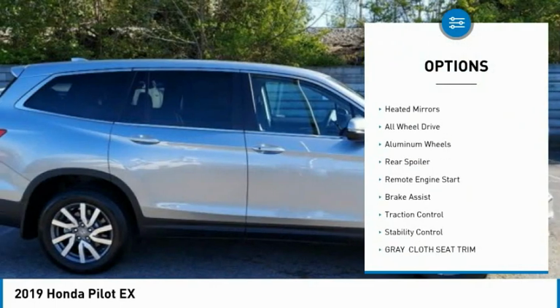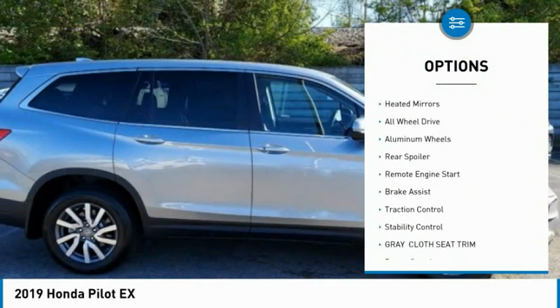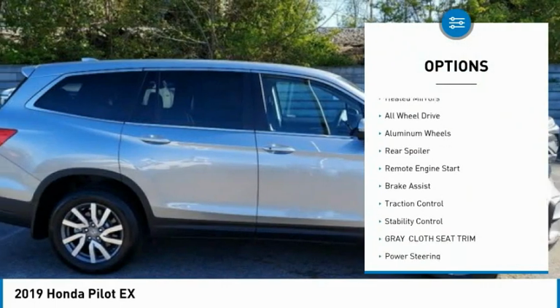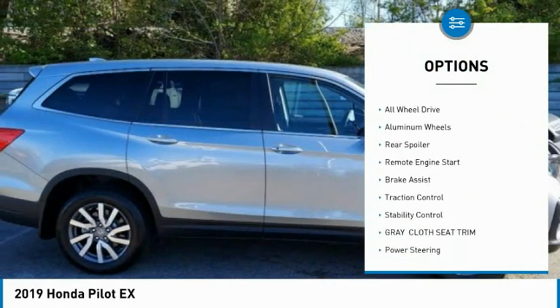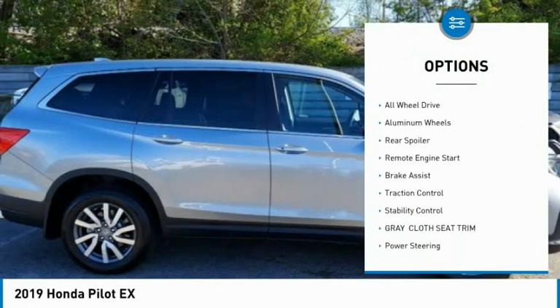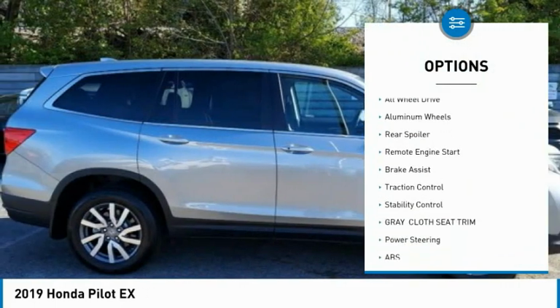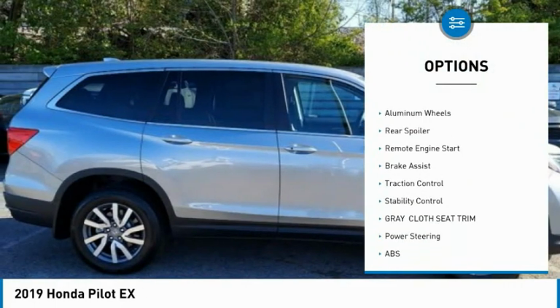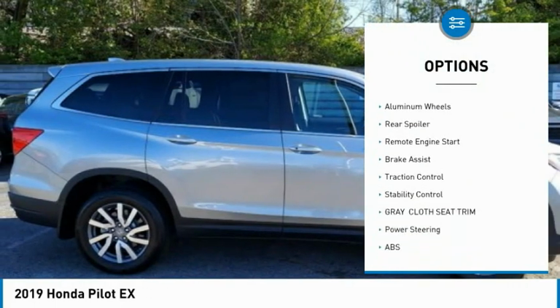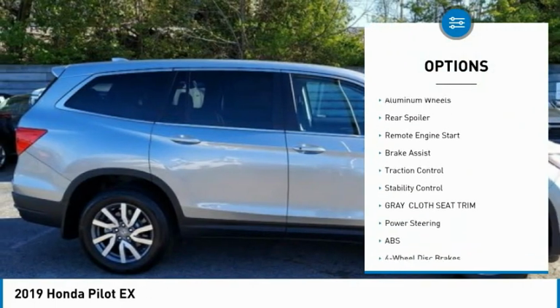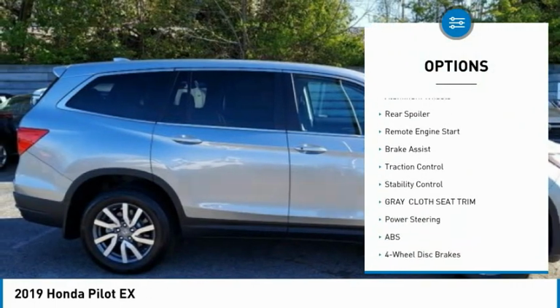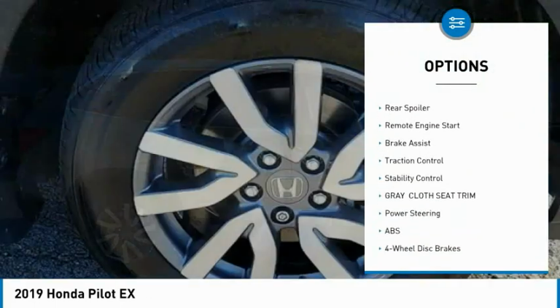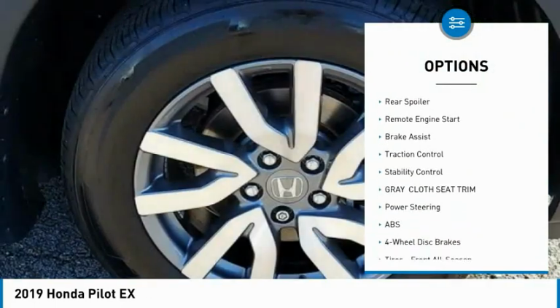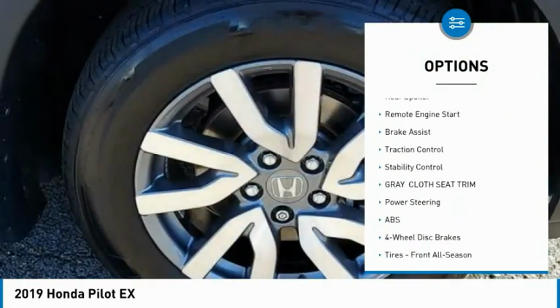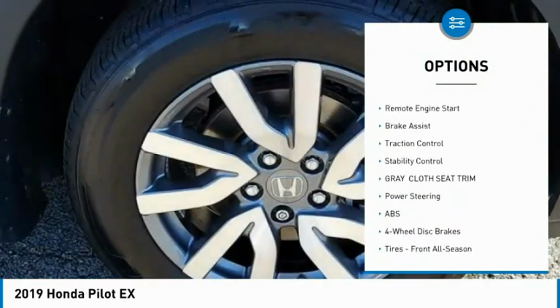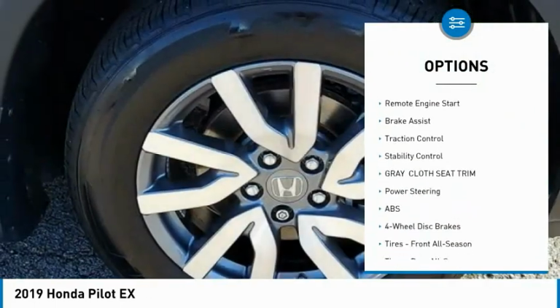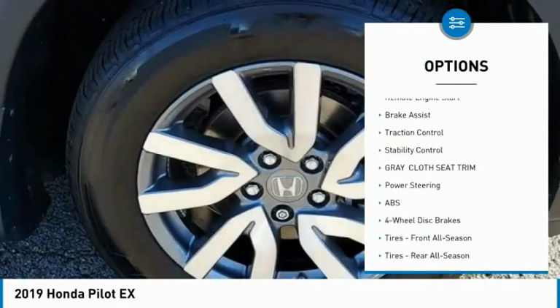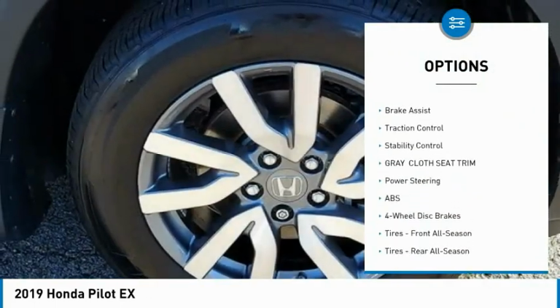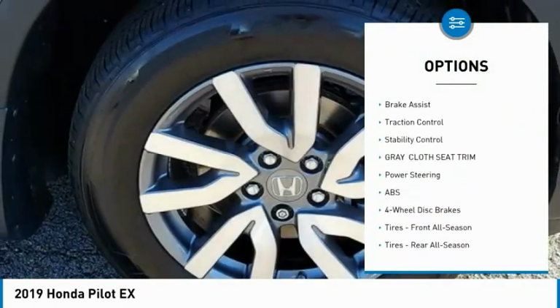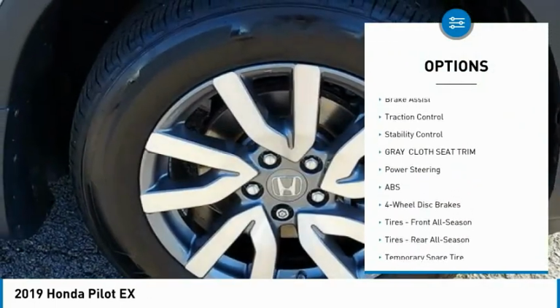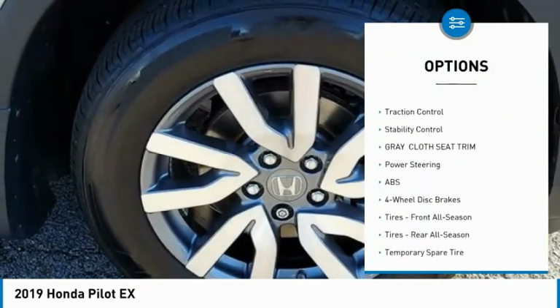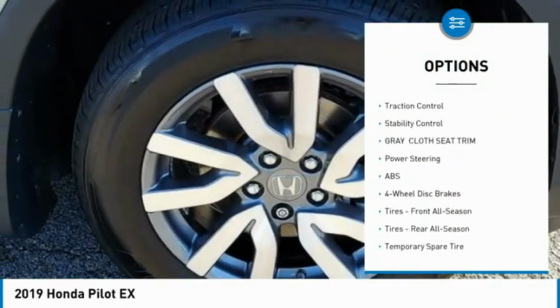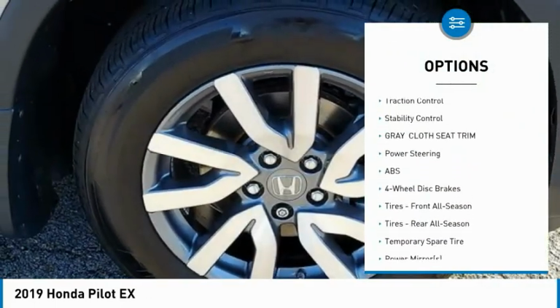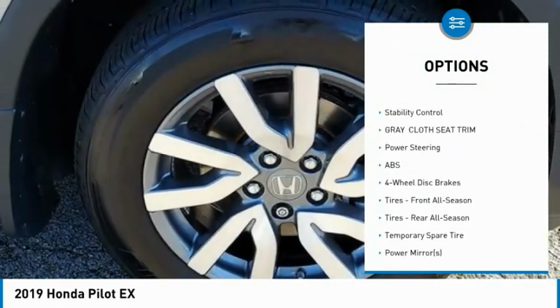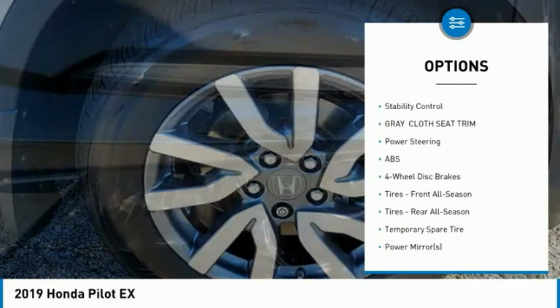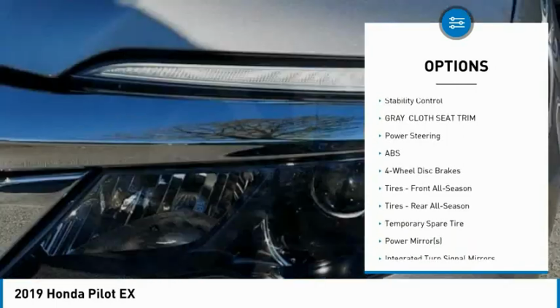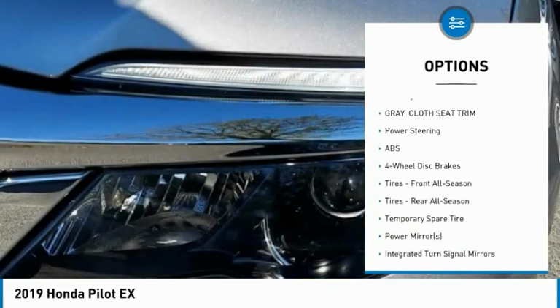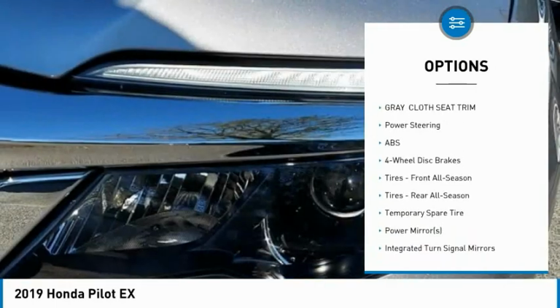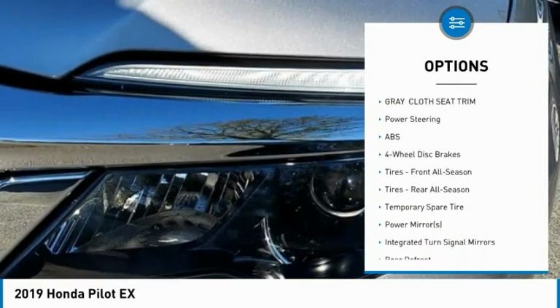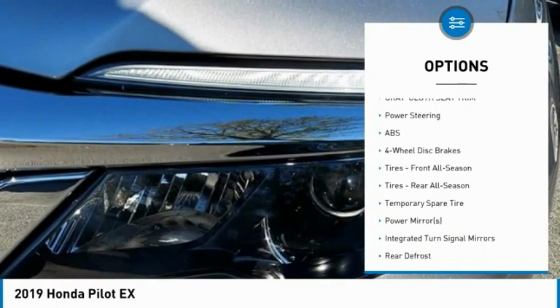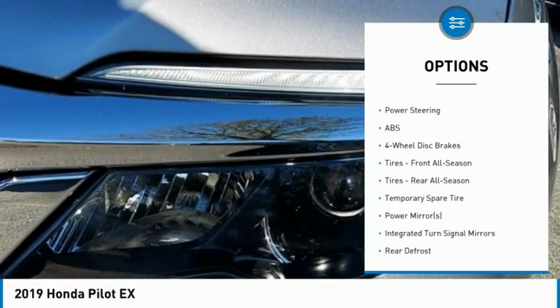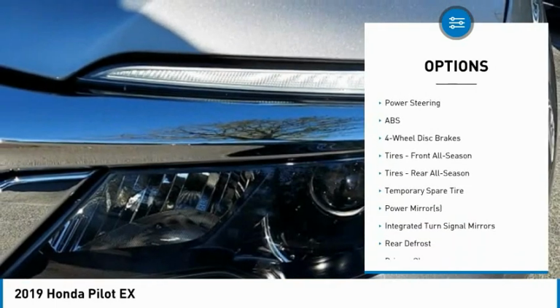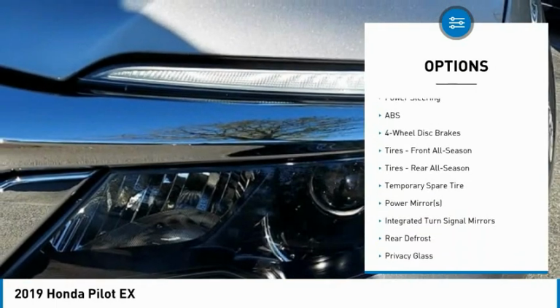Blind spot monitor. Heated mirrors. All wheel drive. Aluminum wheels. Rear spoiler. Remote engine start.